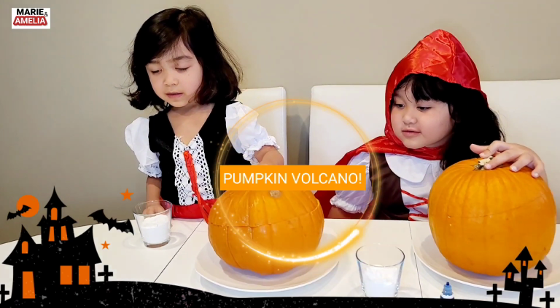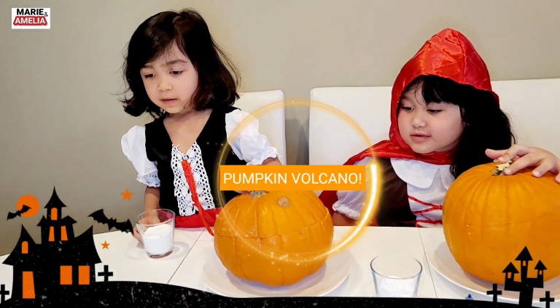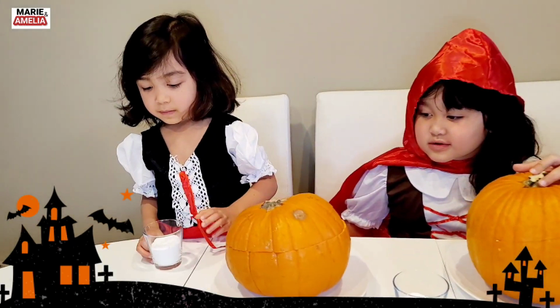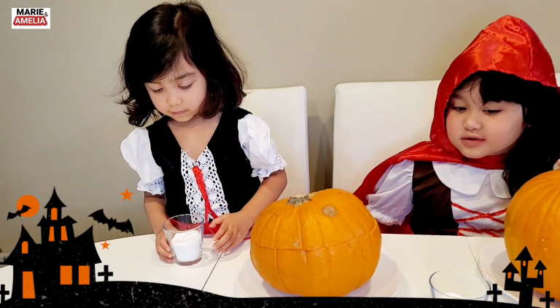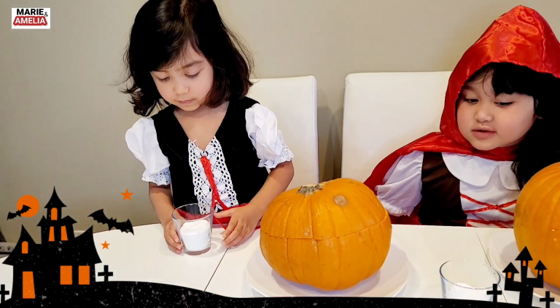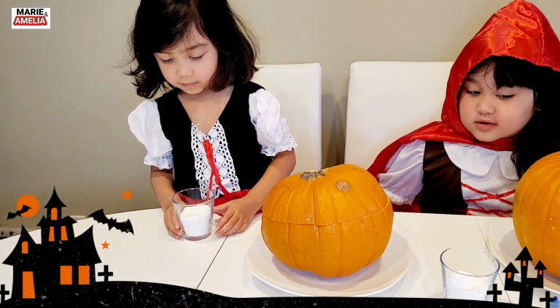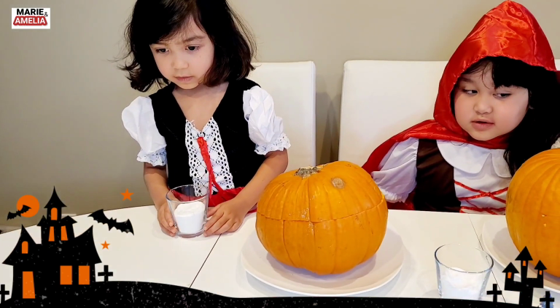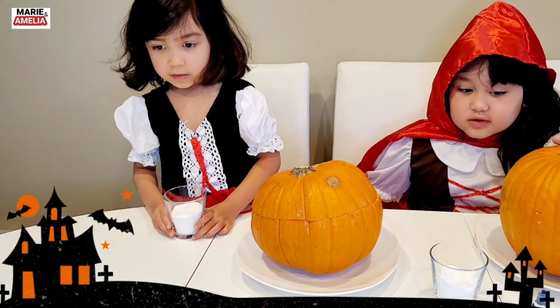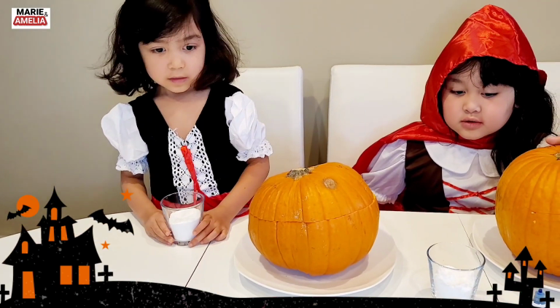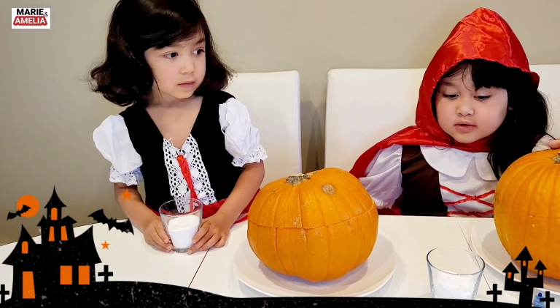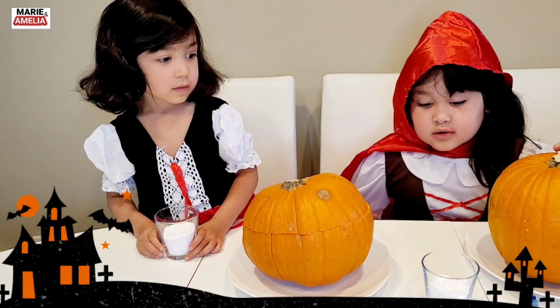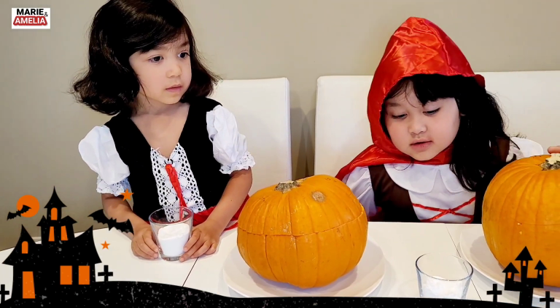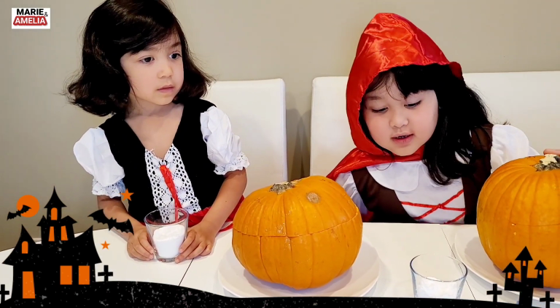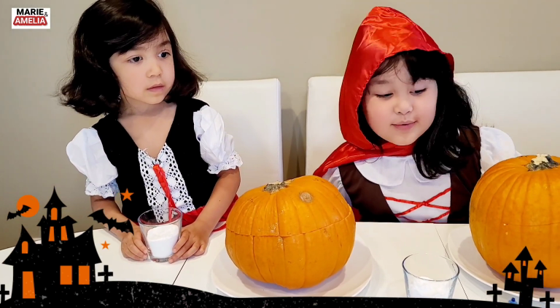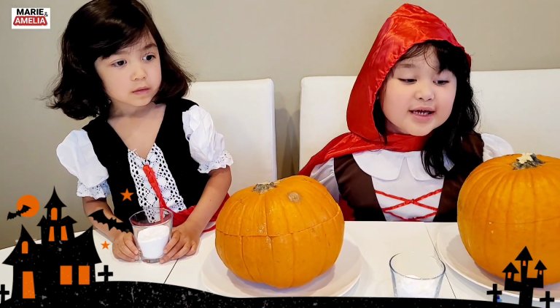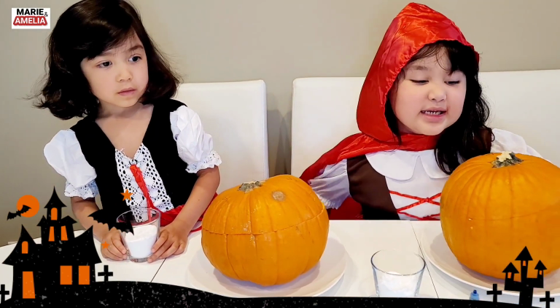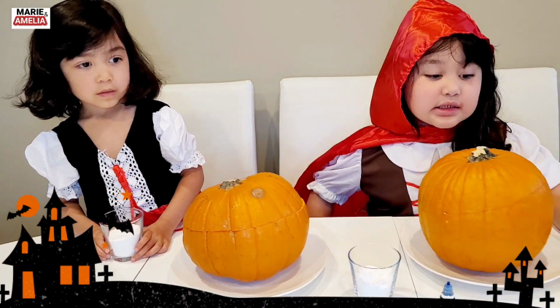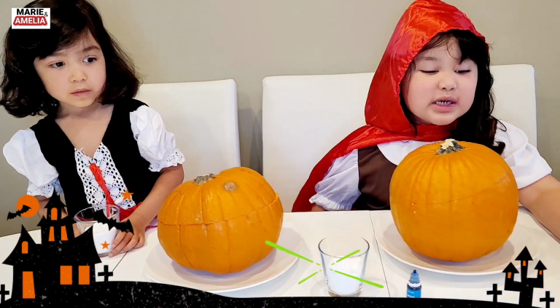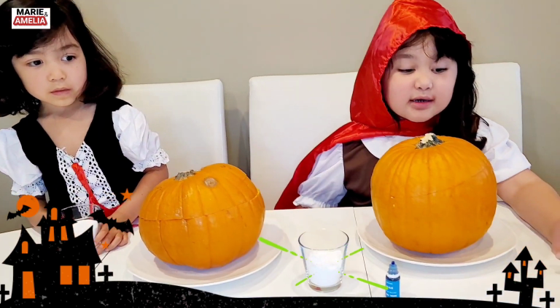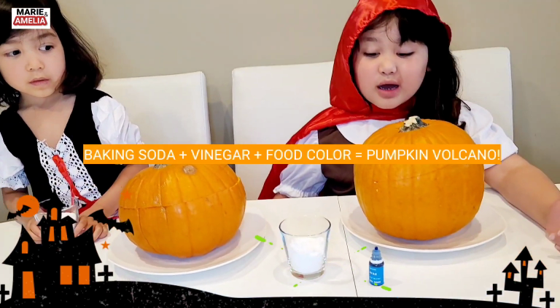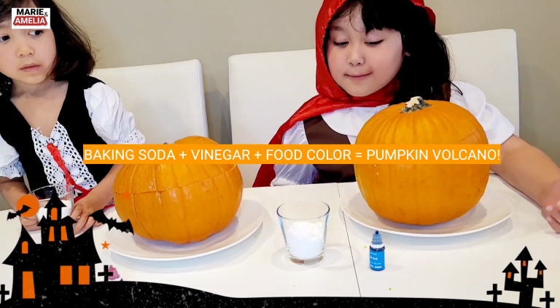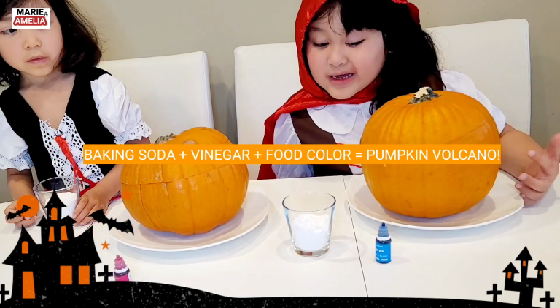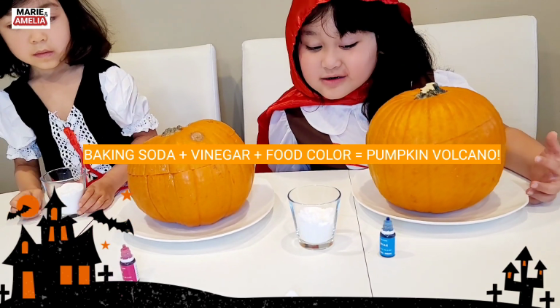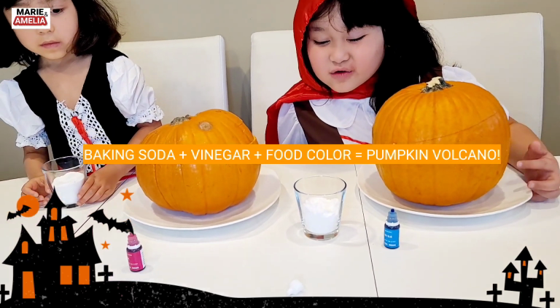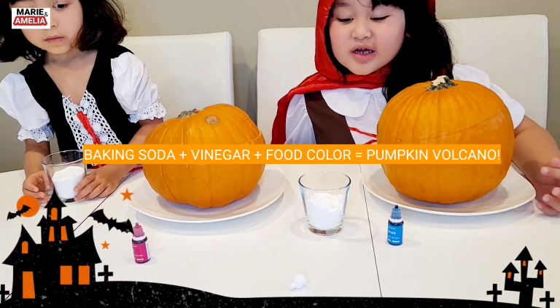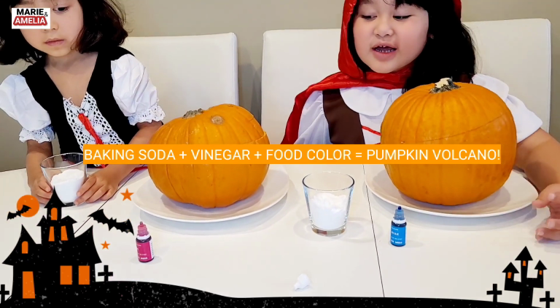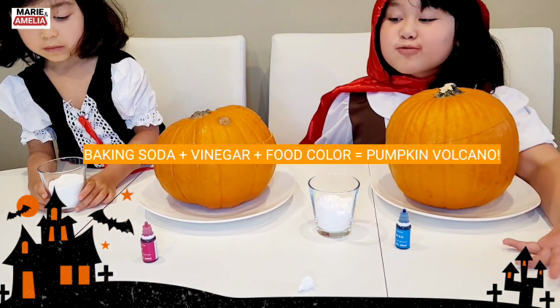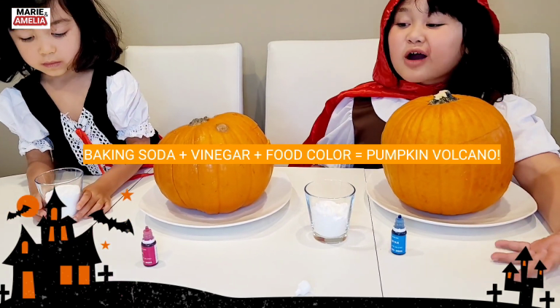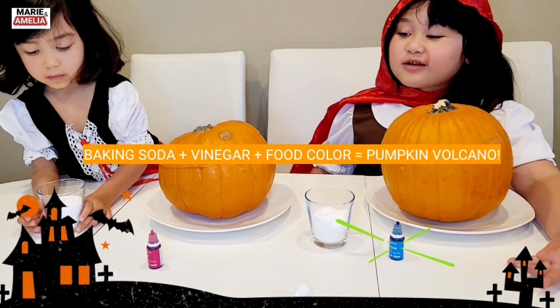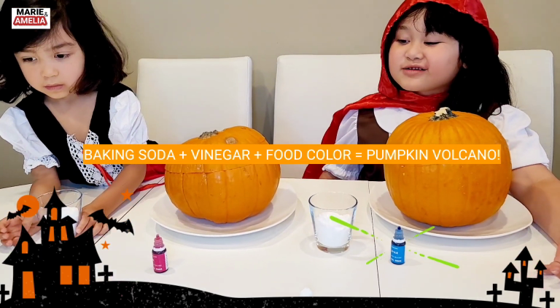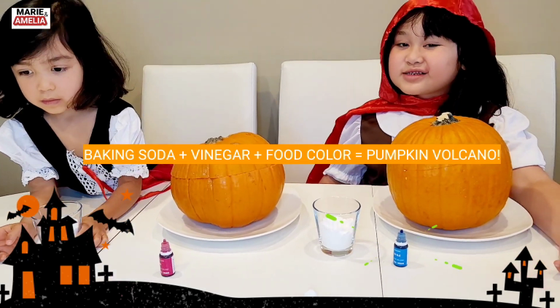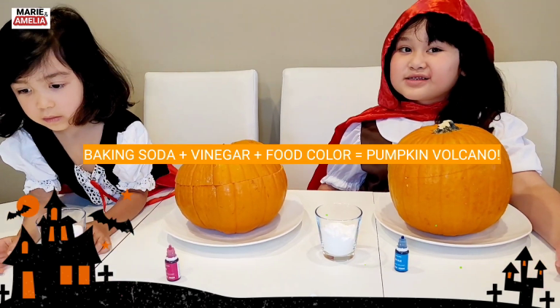So what do we need for our pumpkin volcano? Baking soda, vinegar, and food color! Yay!